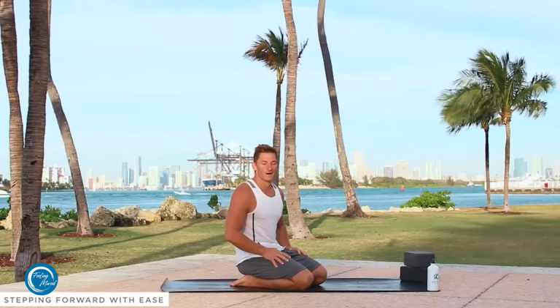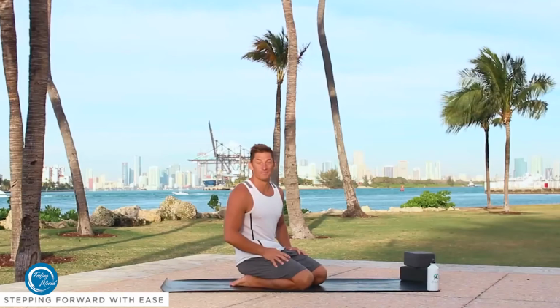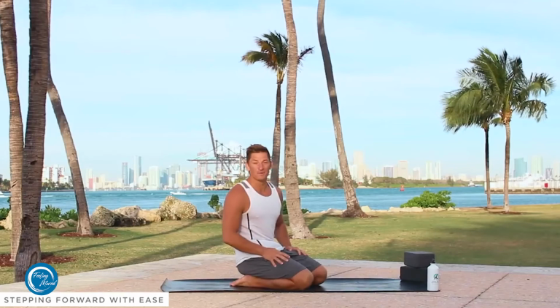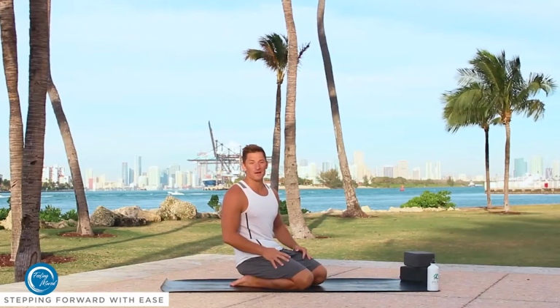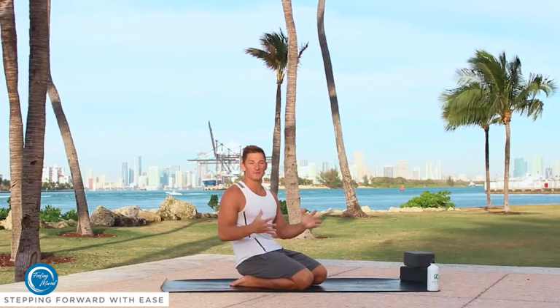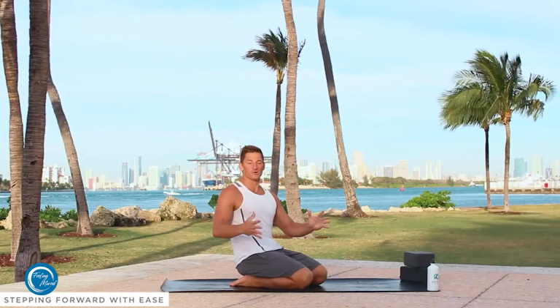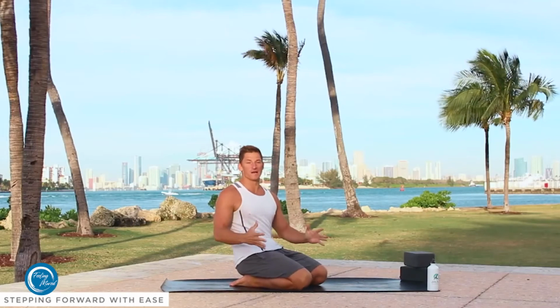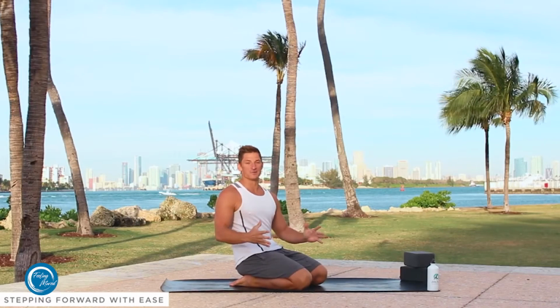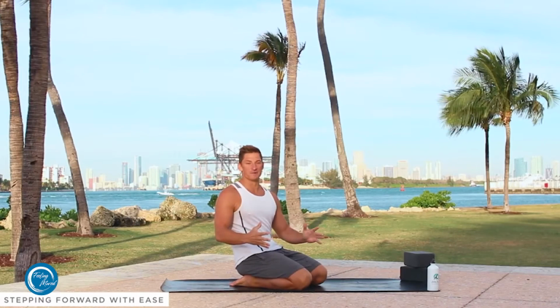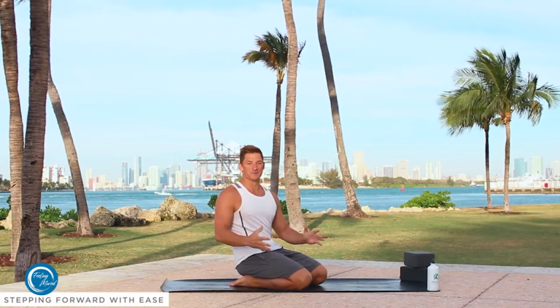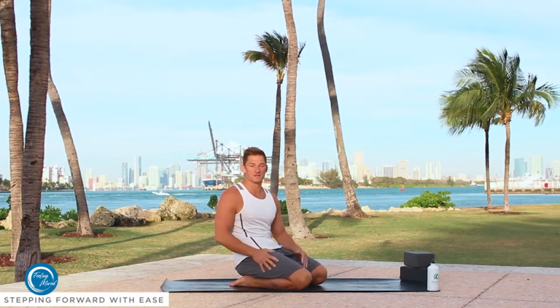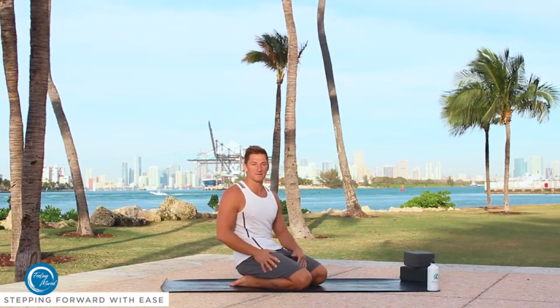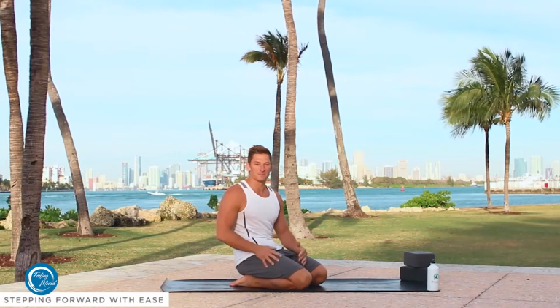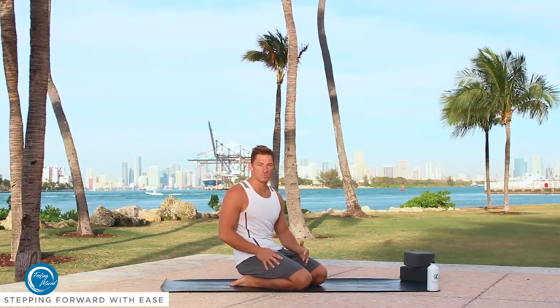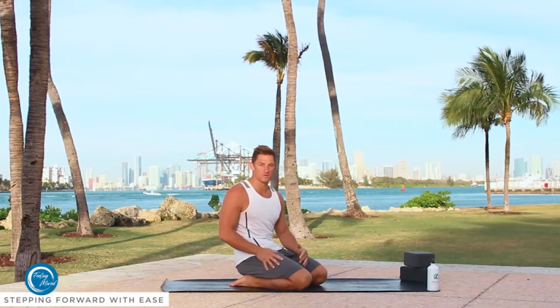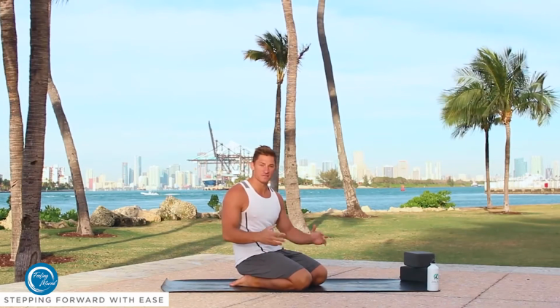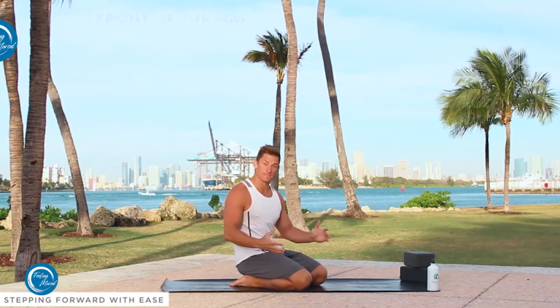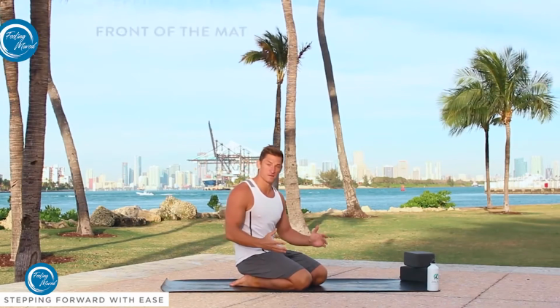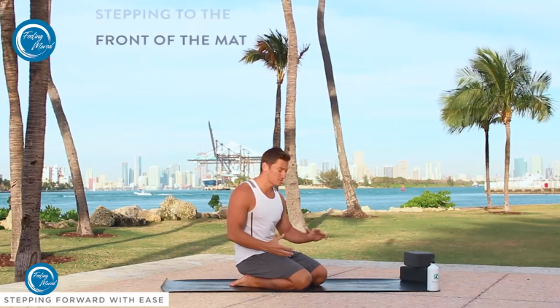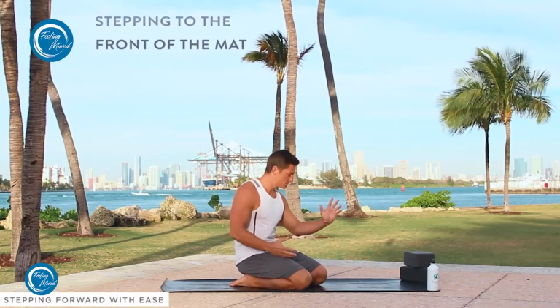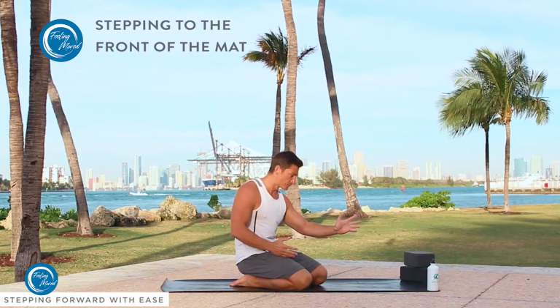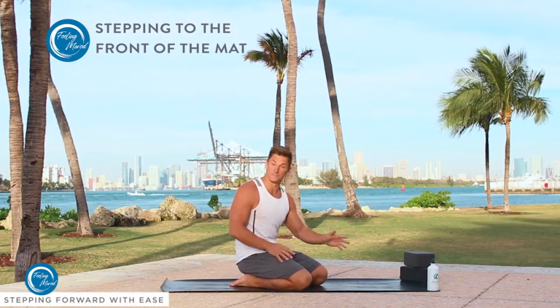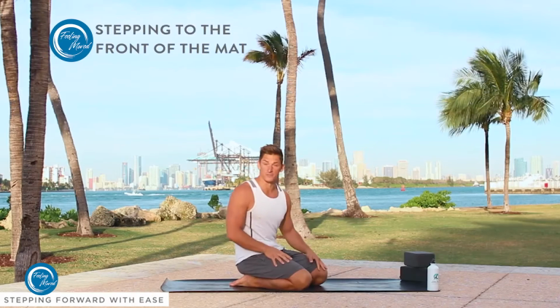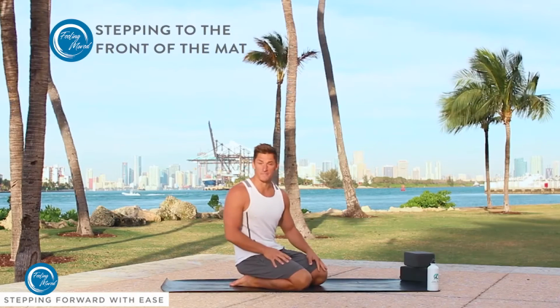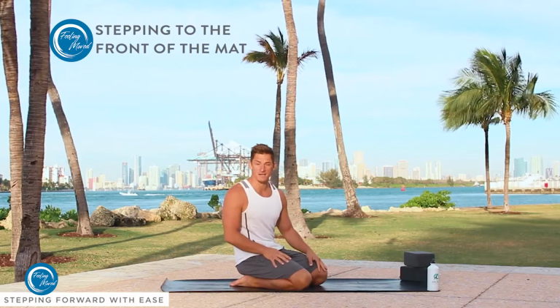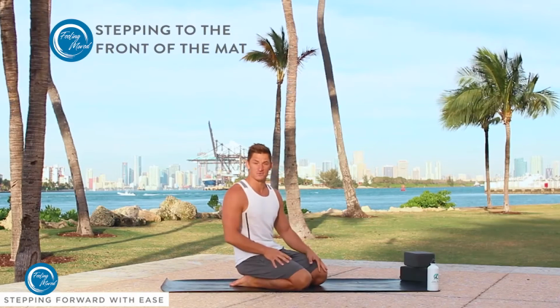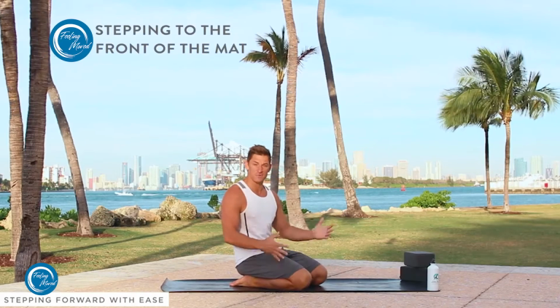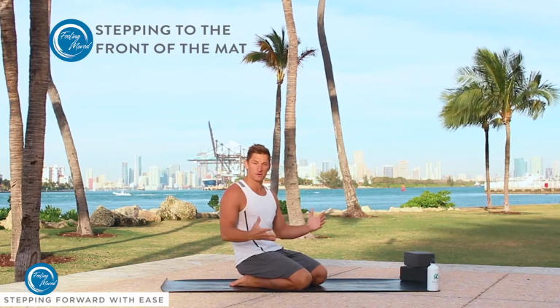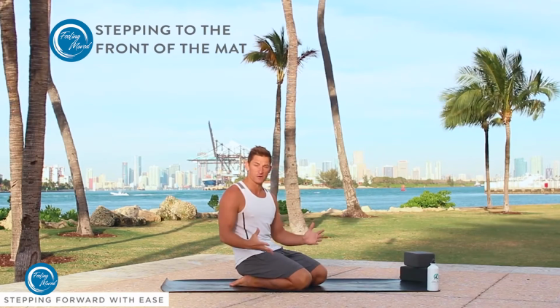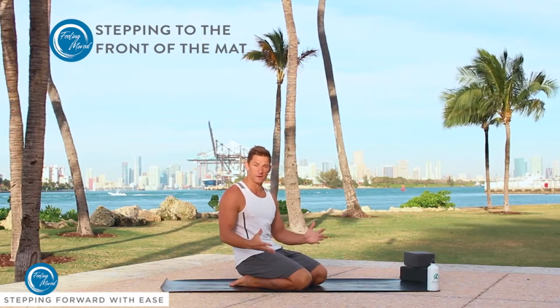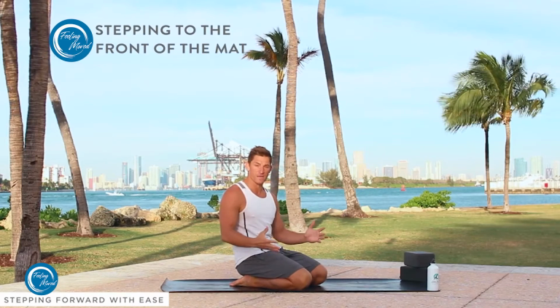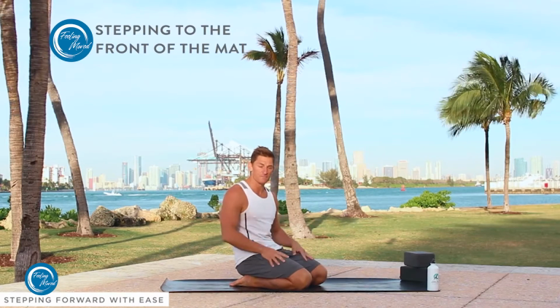Pretty much every yoga class you come into, there's going to be some sort of stepping the foot up to the front of the mat. So today we're going to work a bit on that.